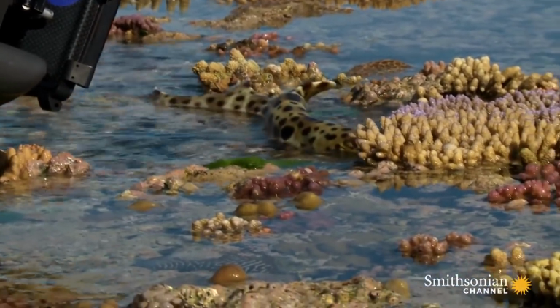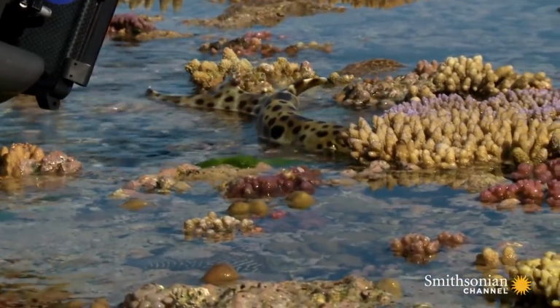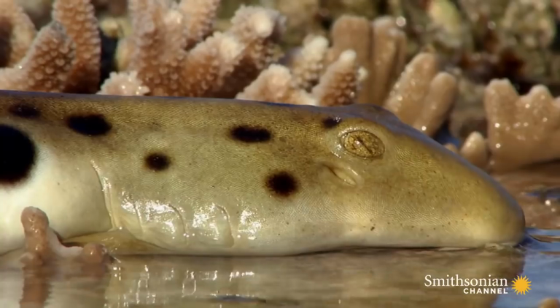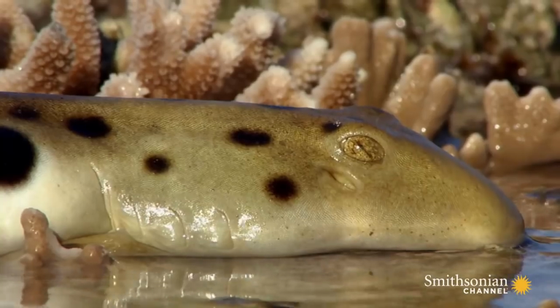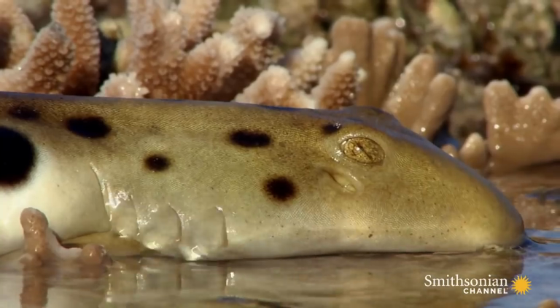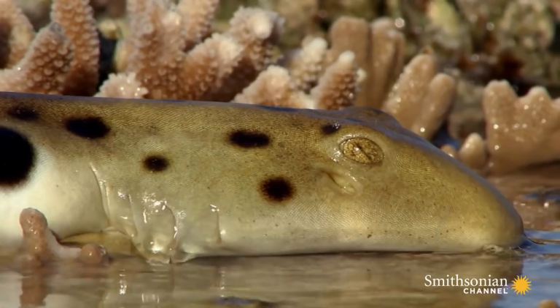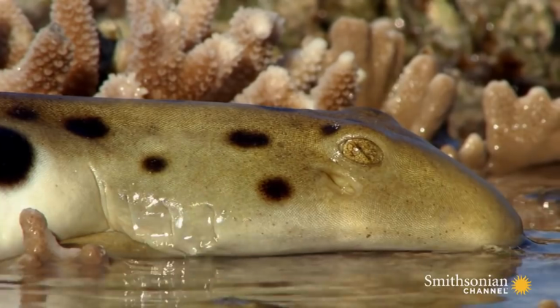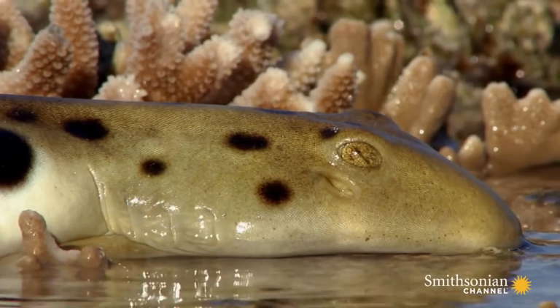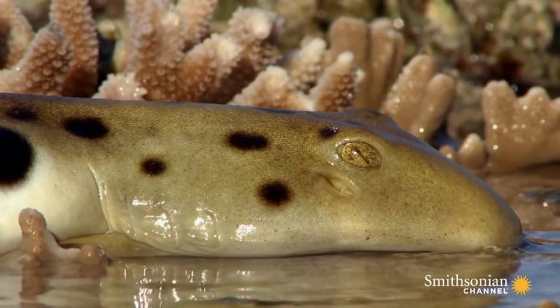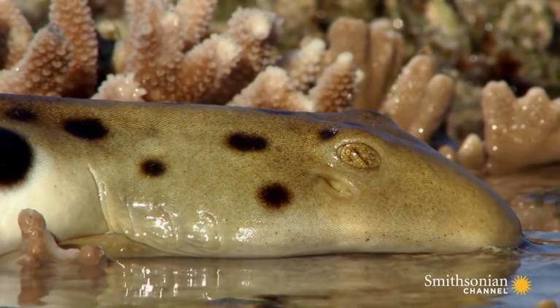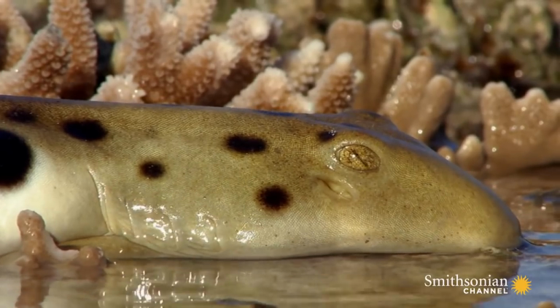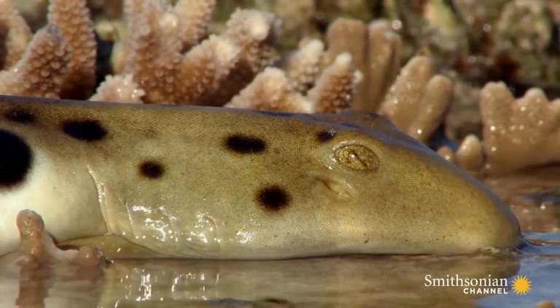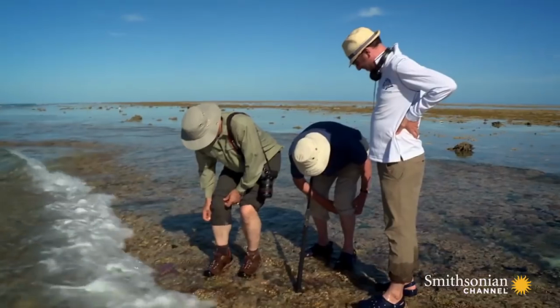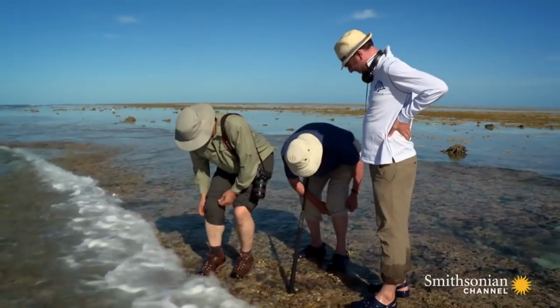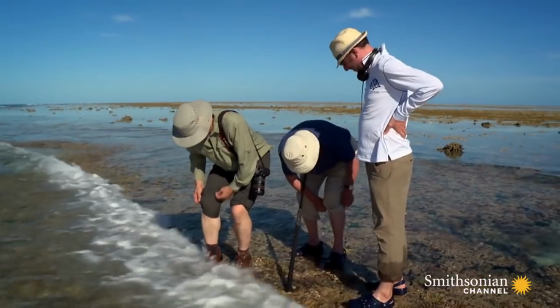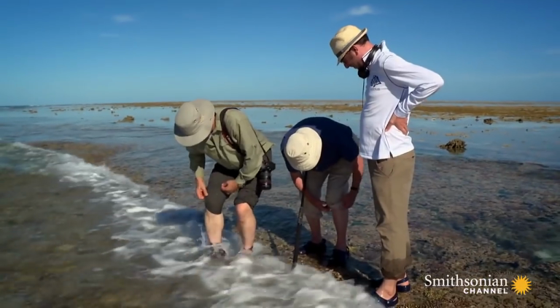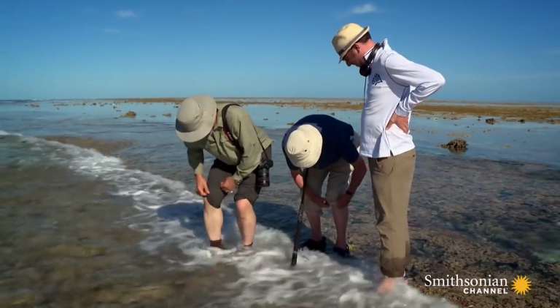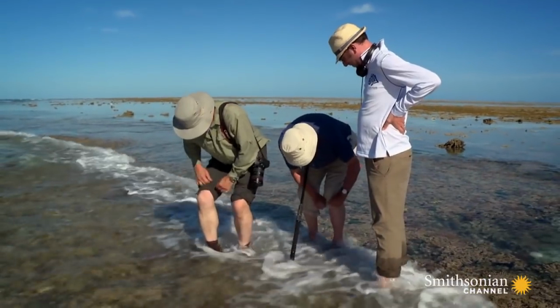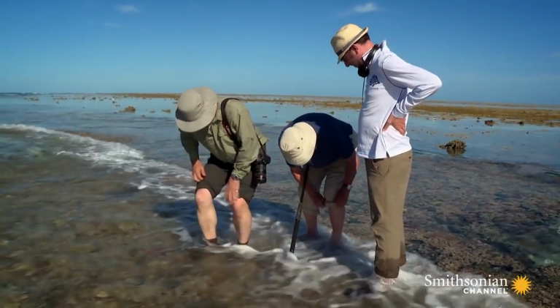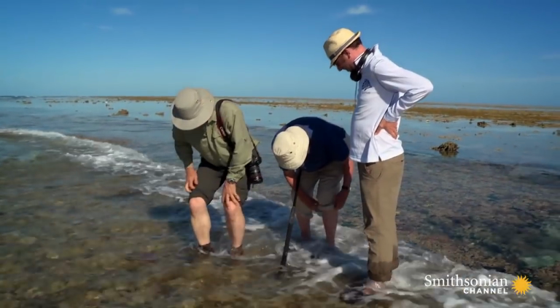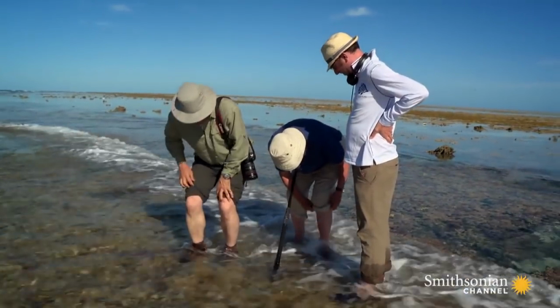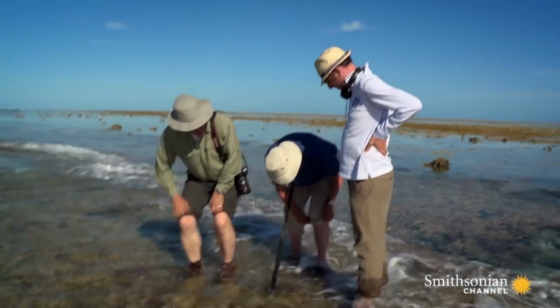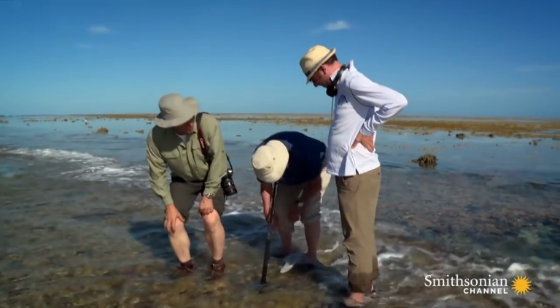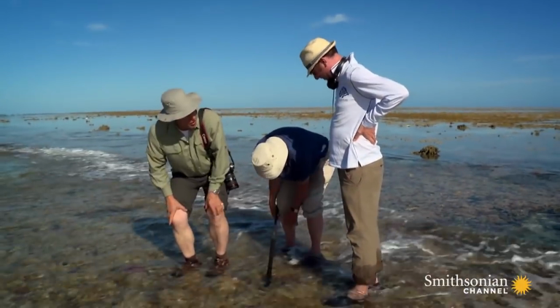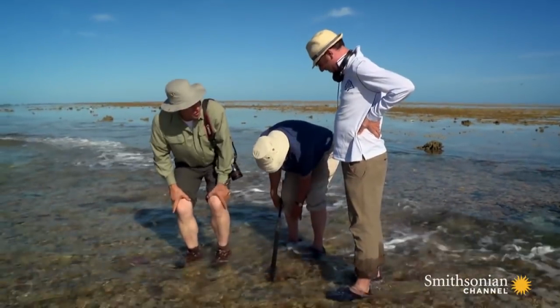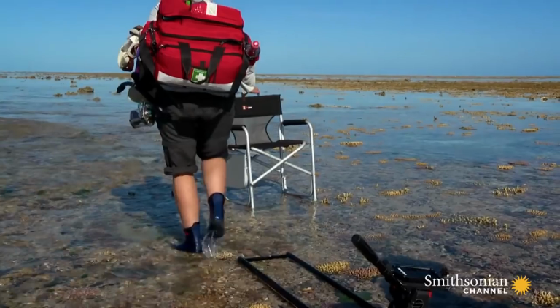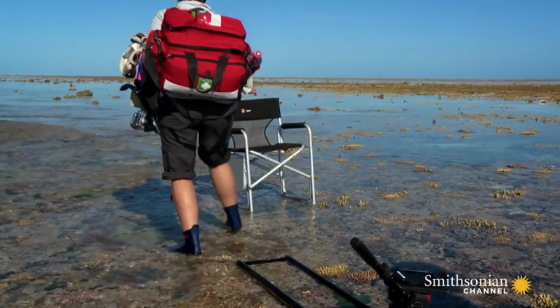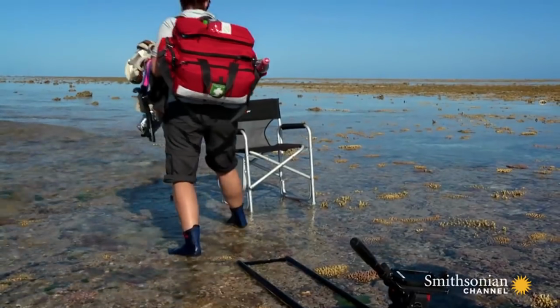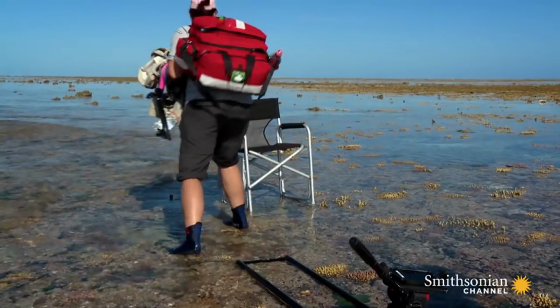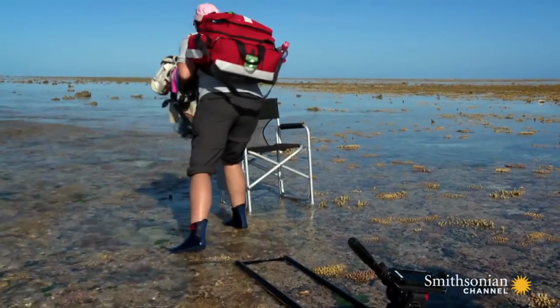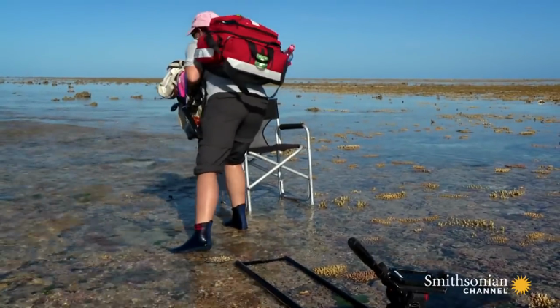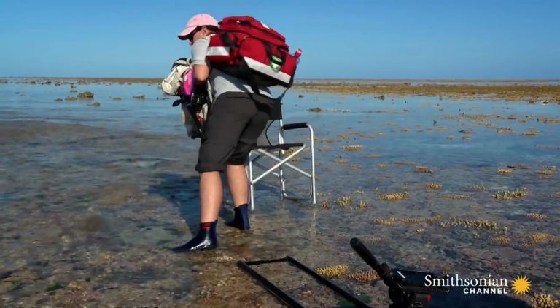That was a really nice performance from the epaulette shark. That's another great sequence in the can for the series.